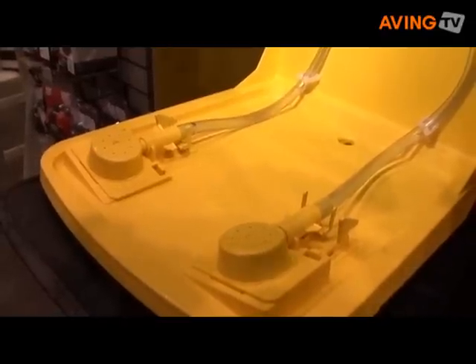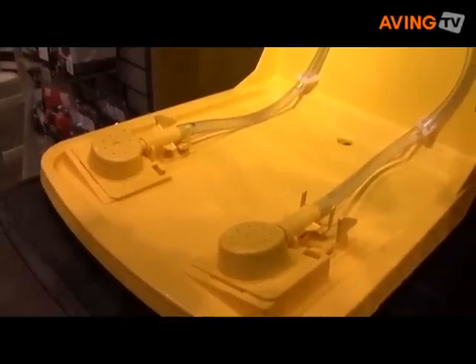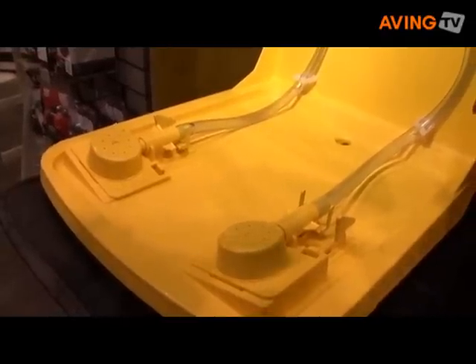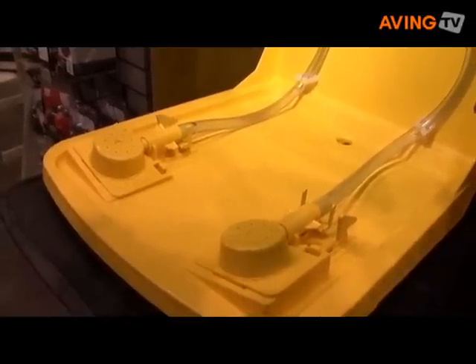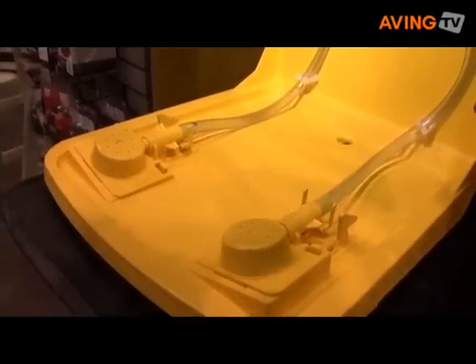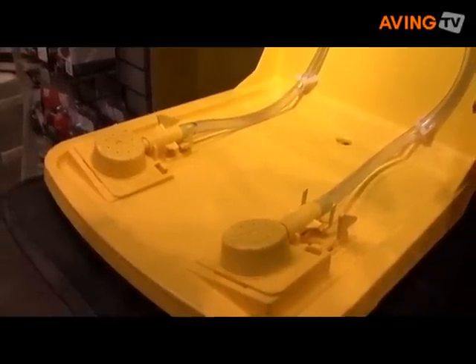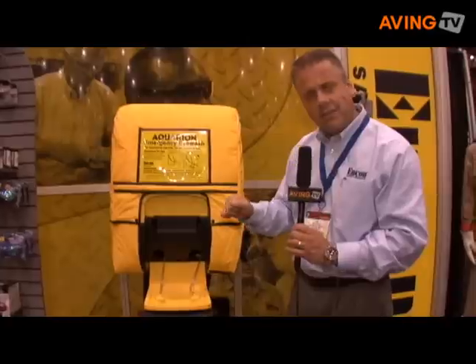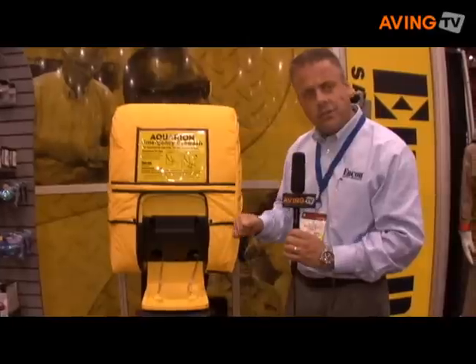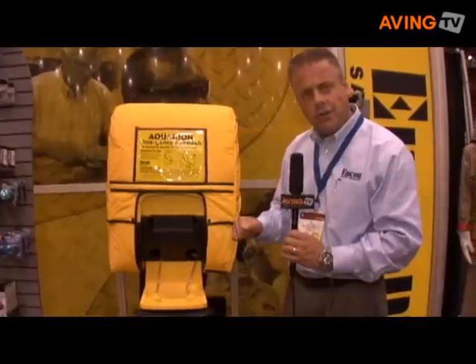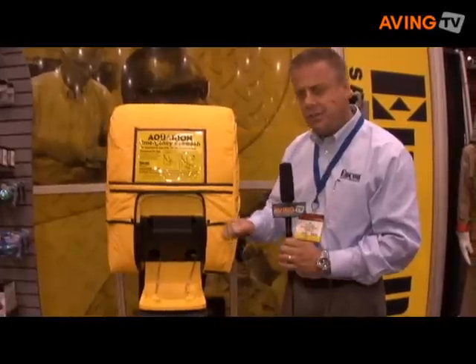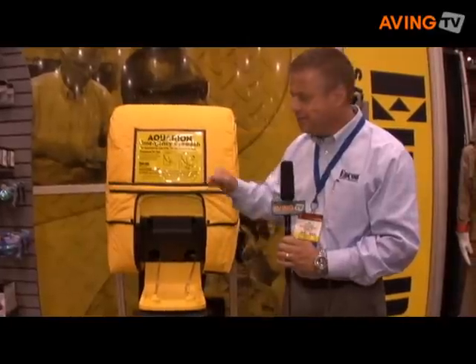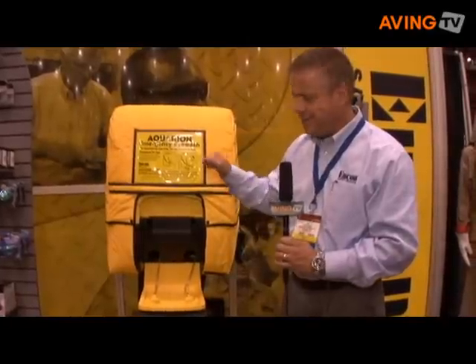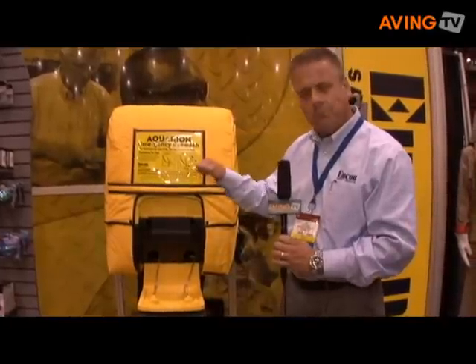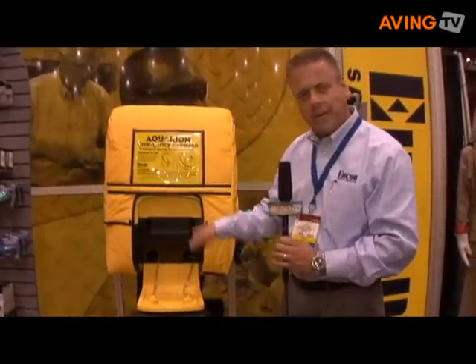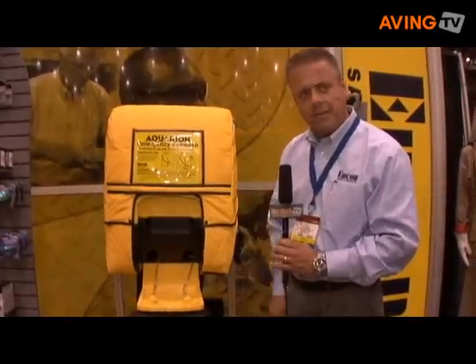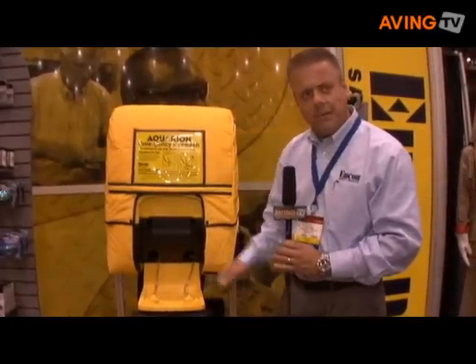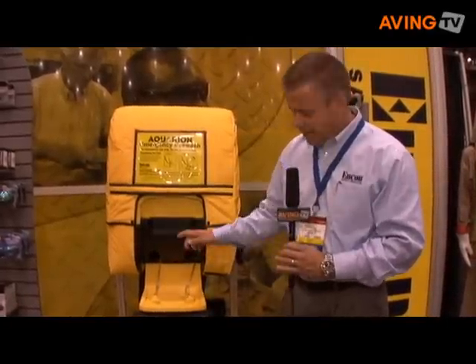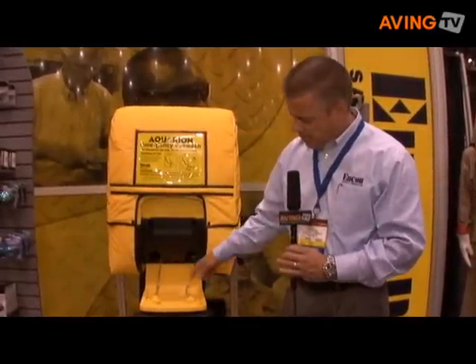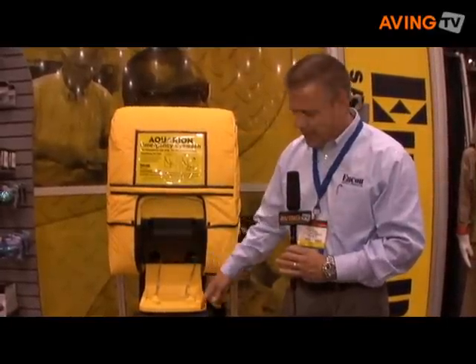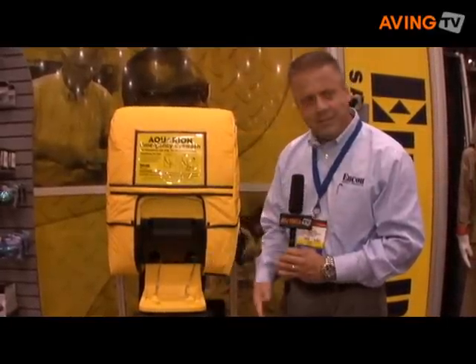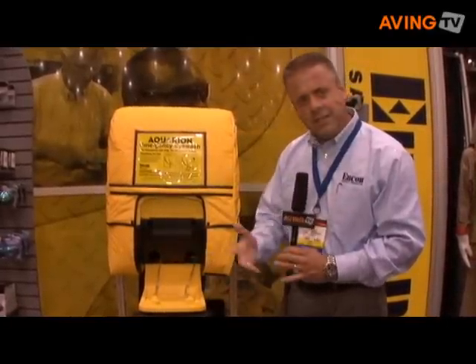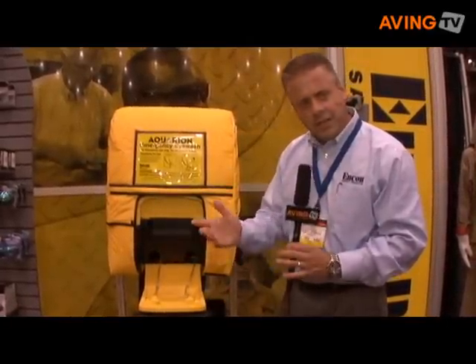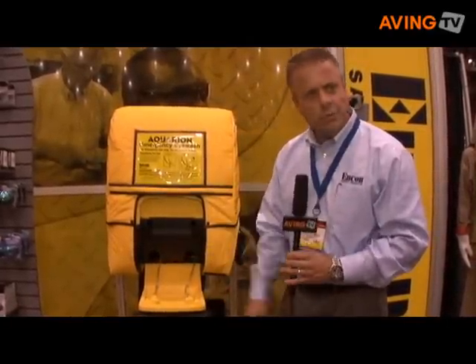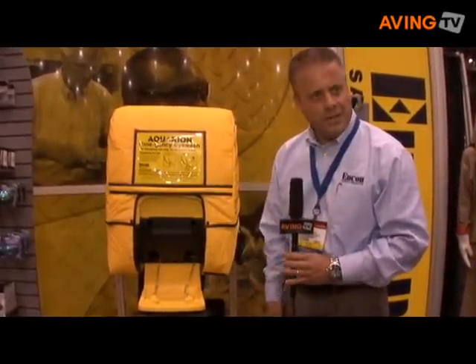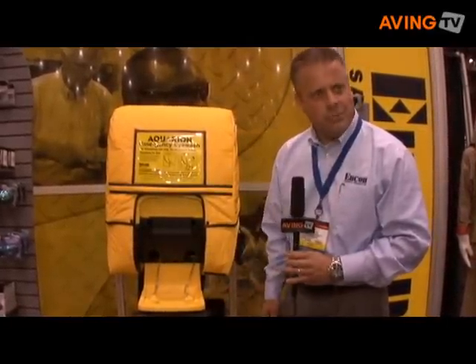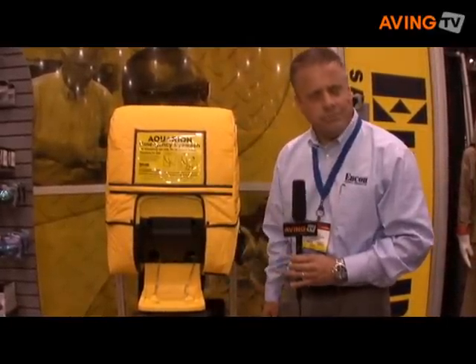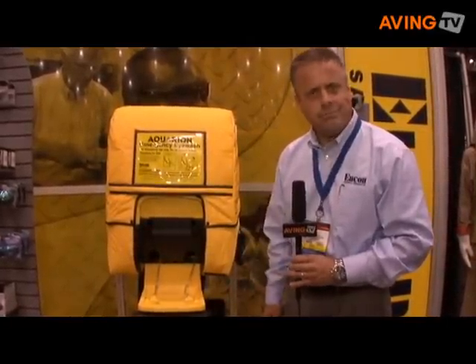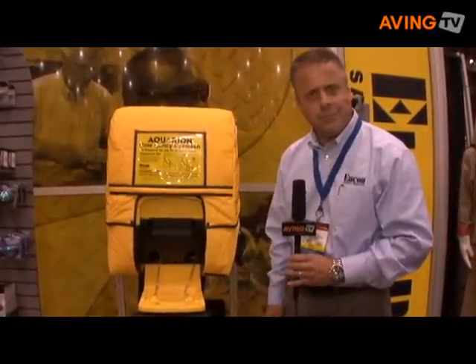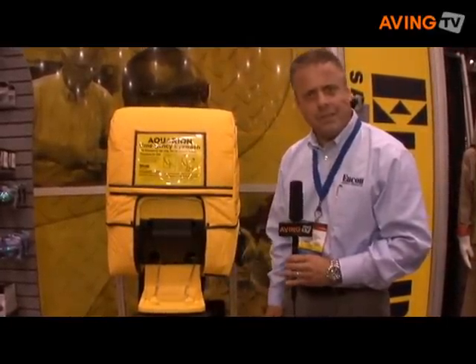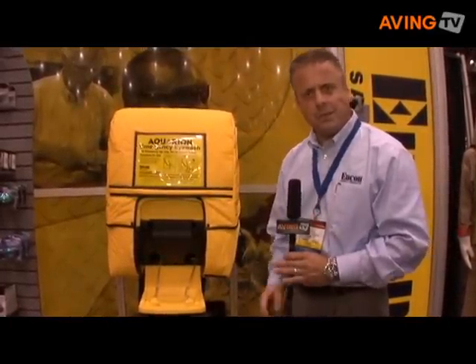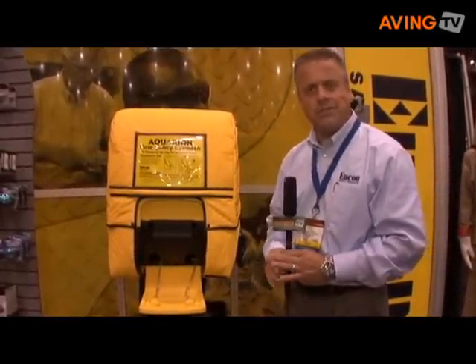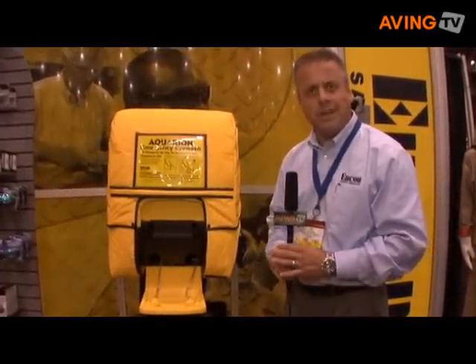Once it's been activated, you can take the two new cartridges, hang them back in there, run the lines in, and you're ready to go. It's as simple as that.